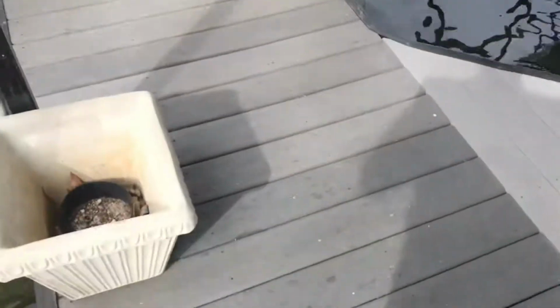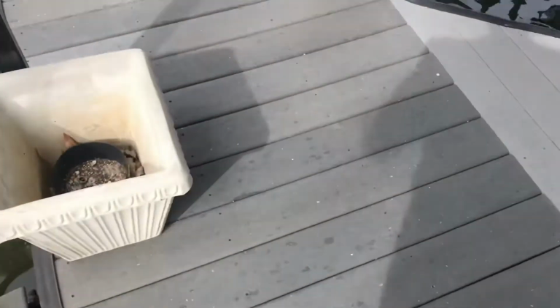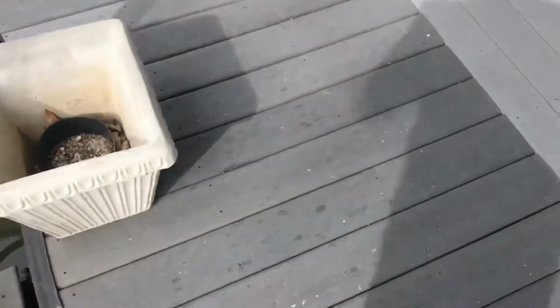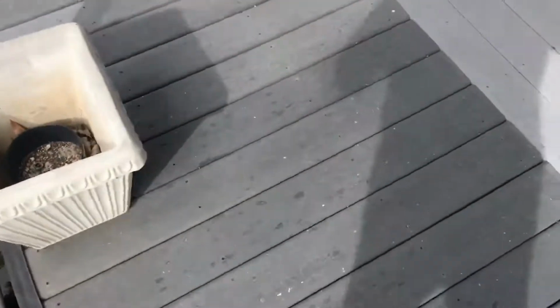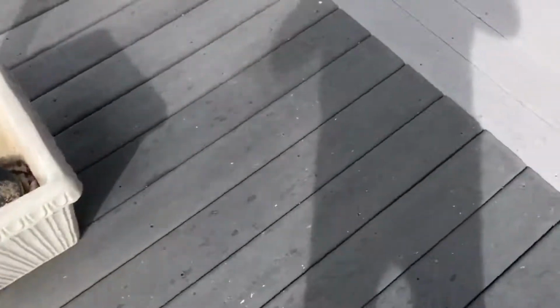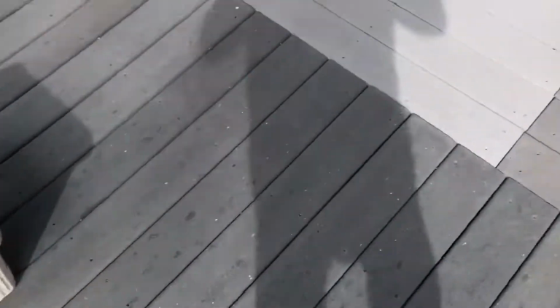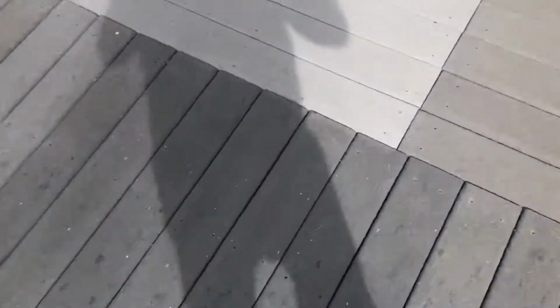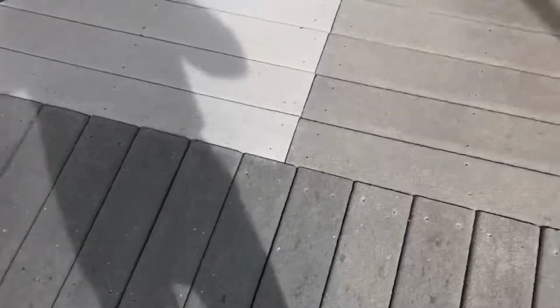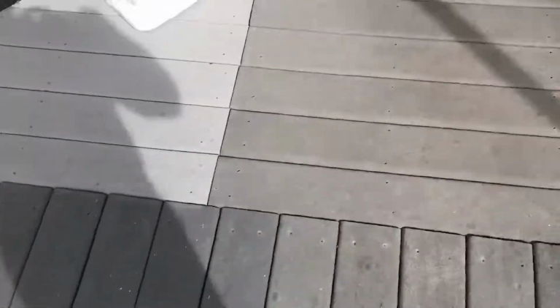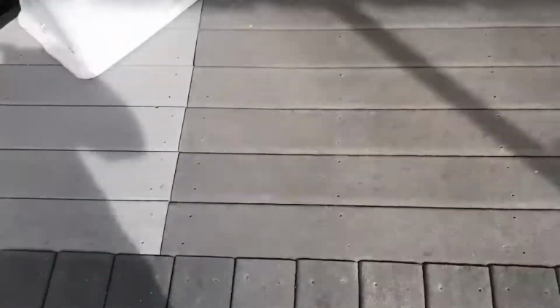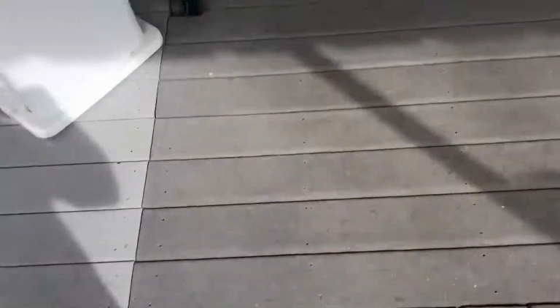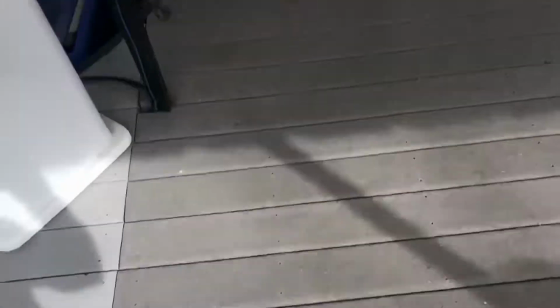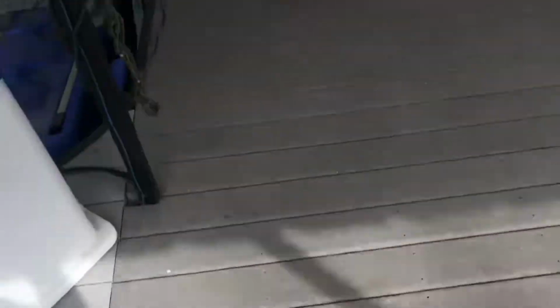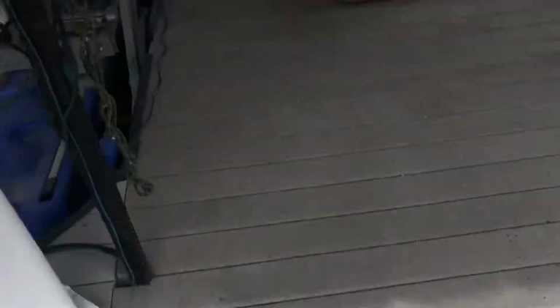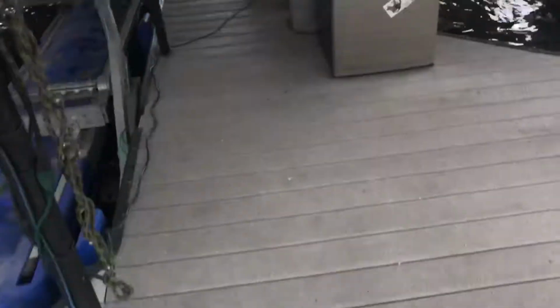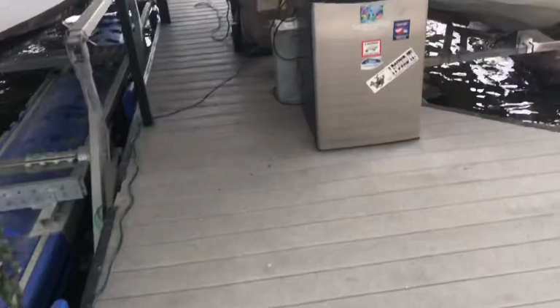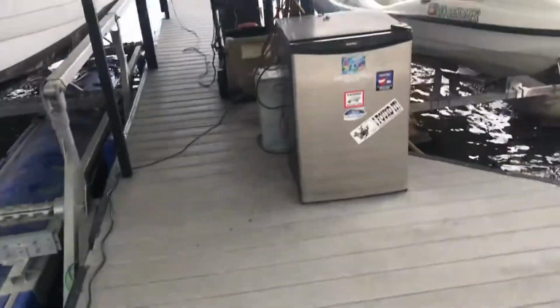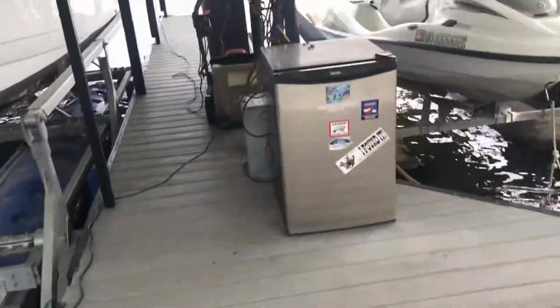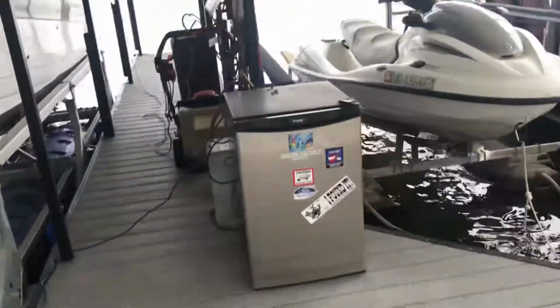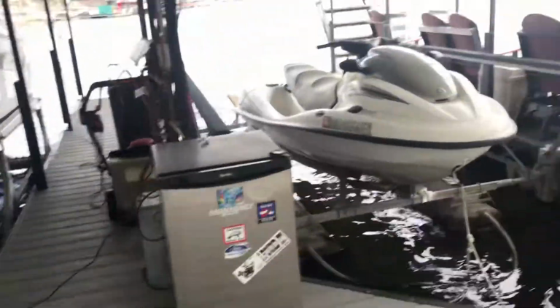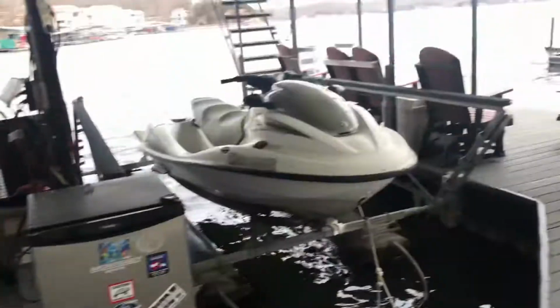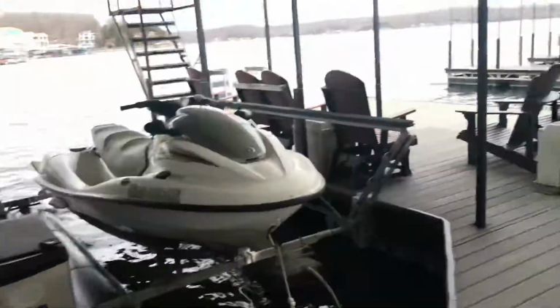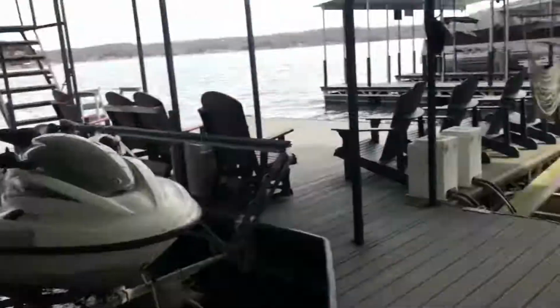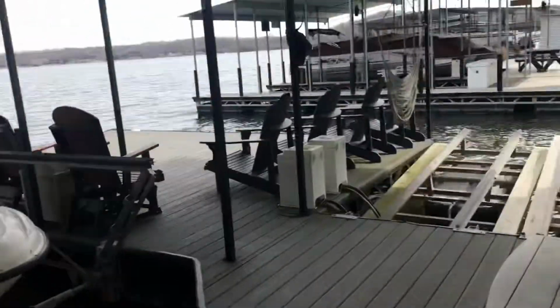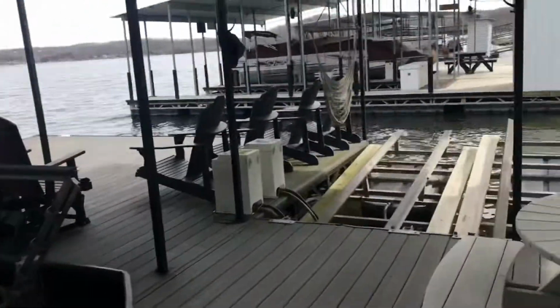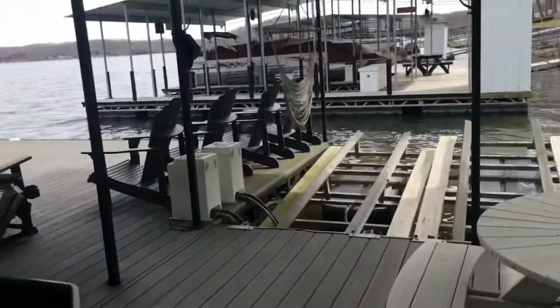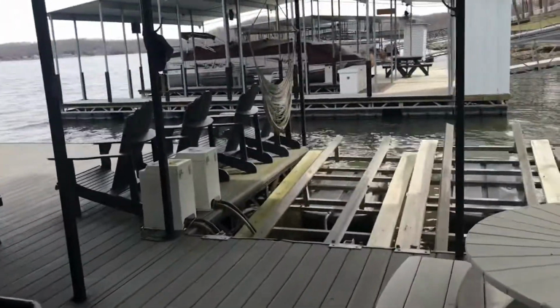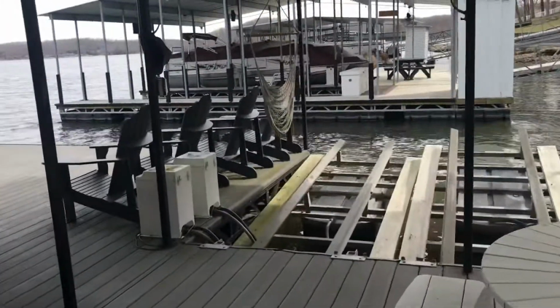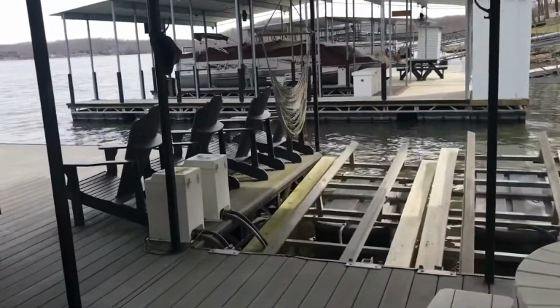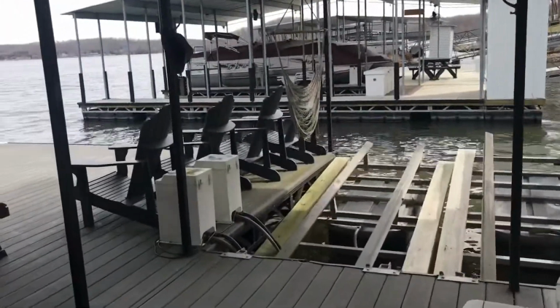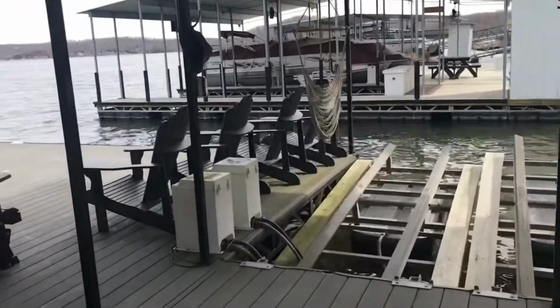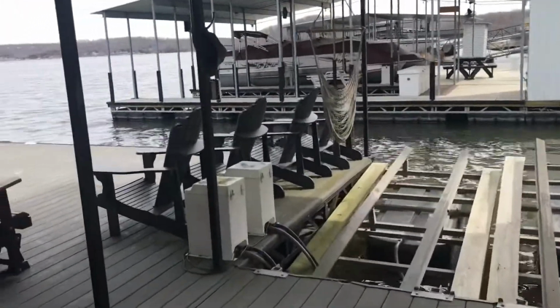It's maintenance-free decking here — it's not concrete, but then again it's not wood either.